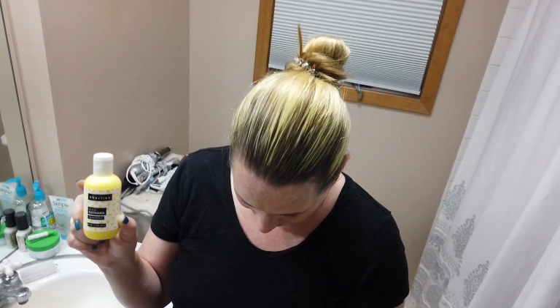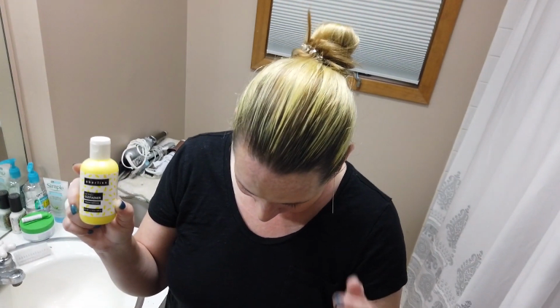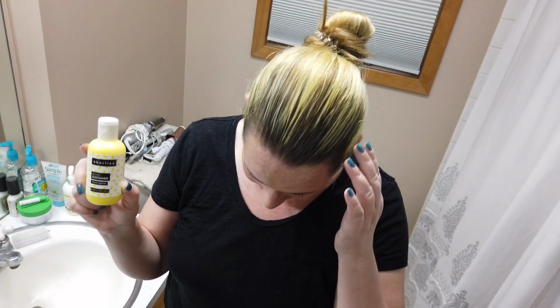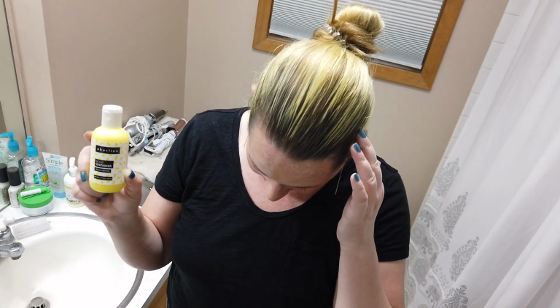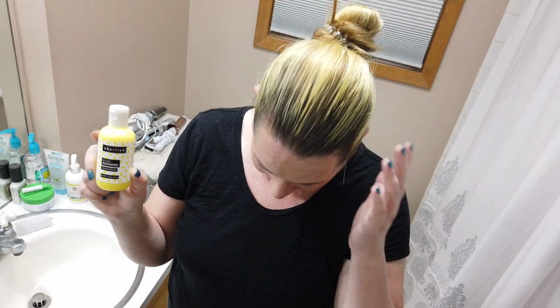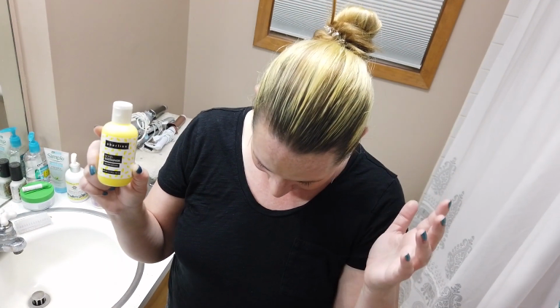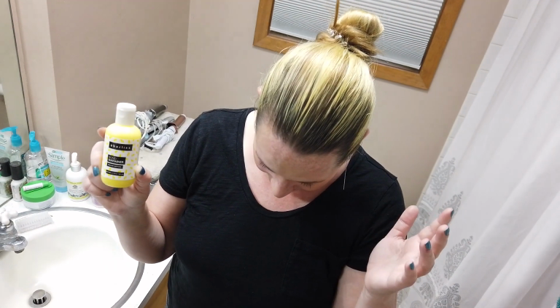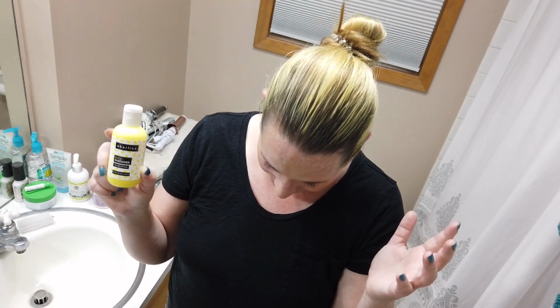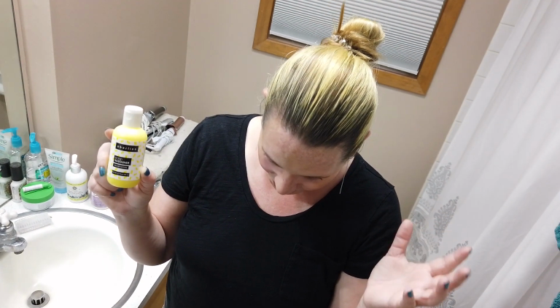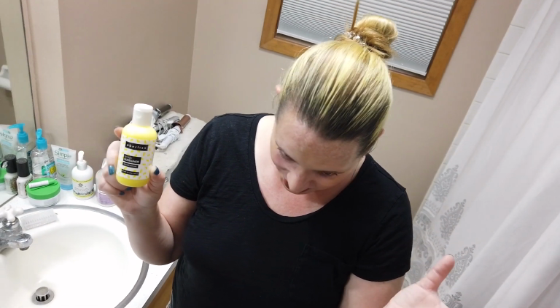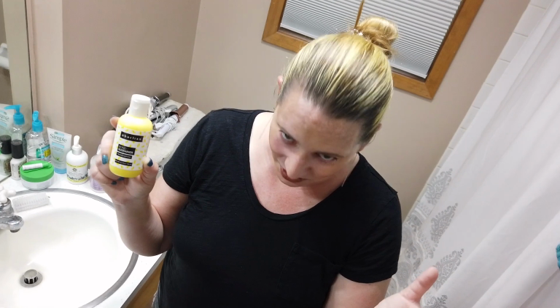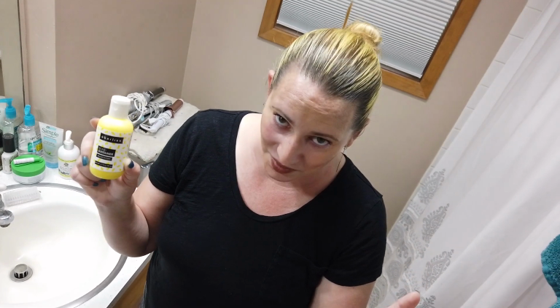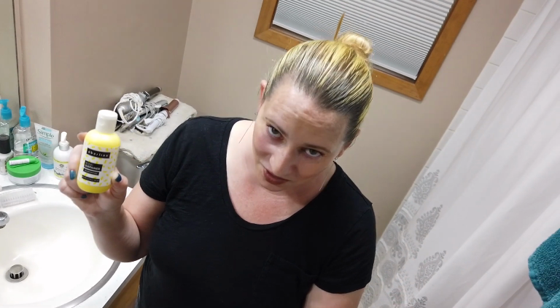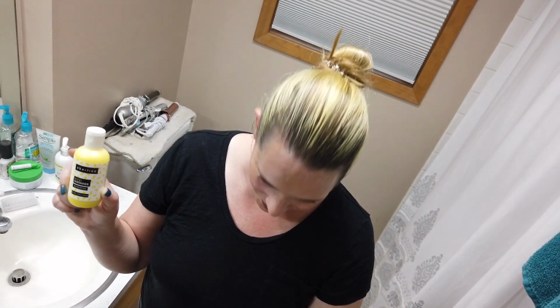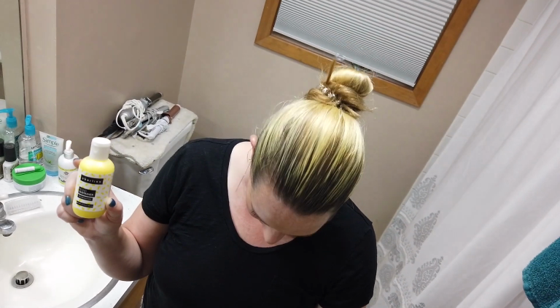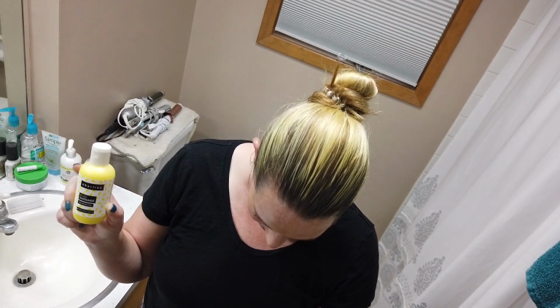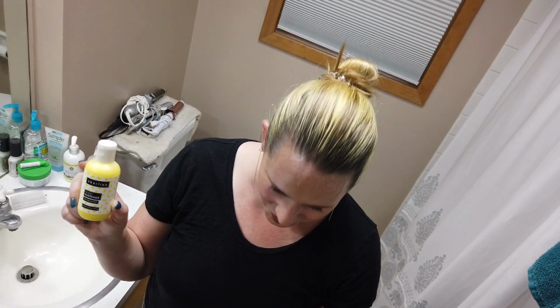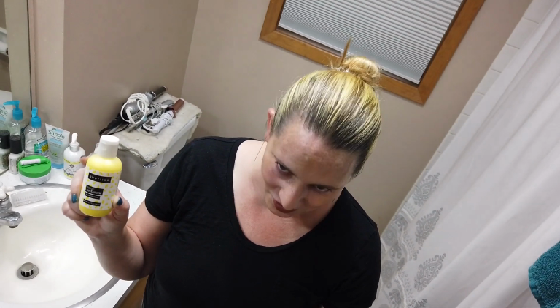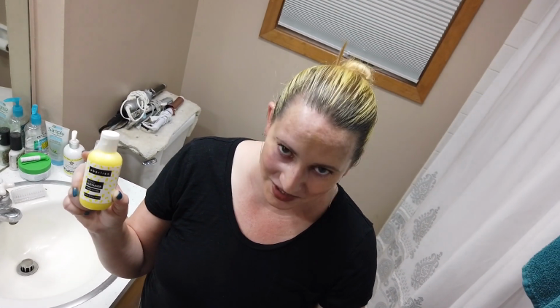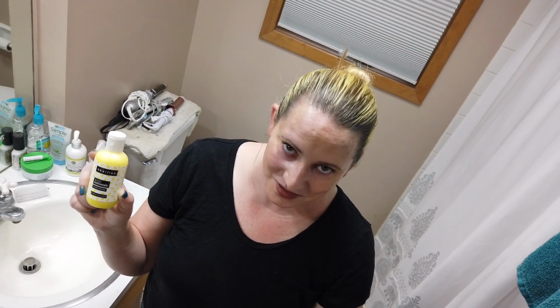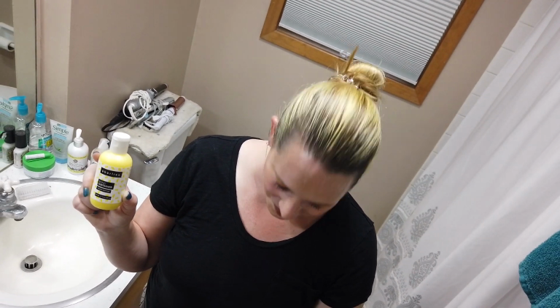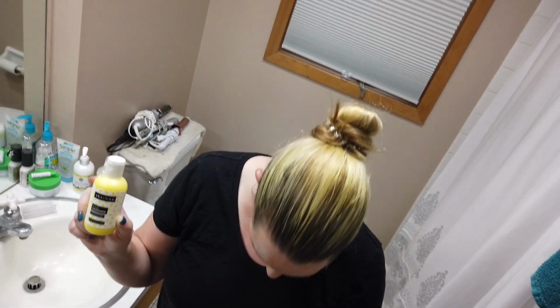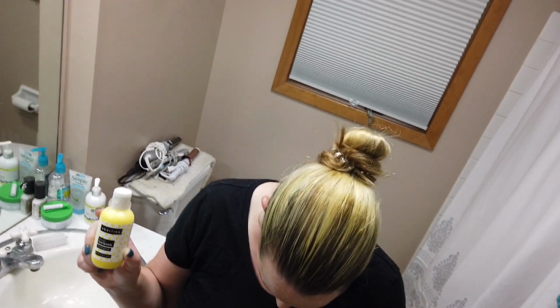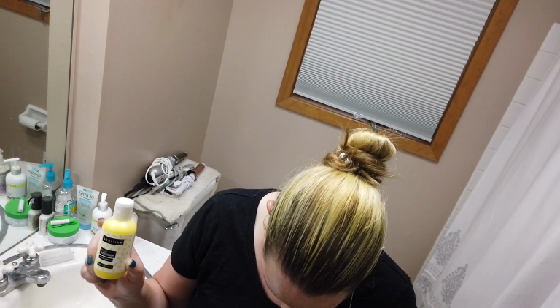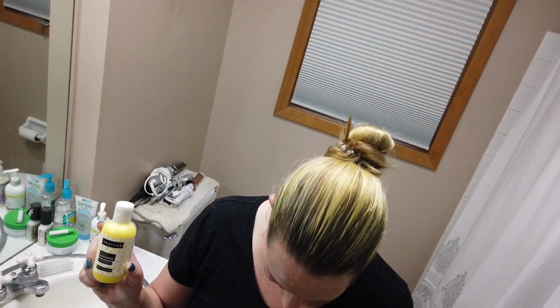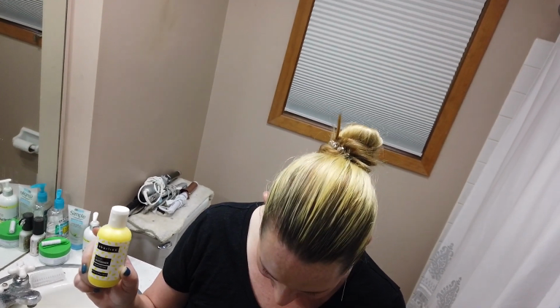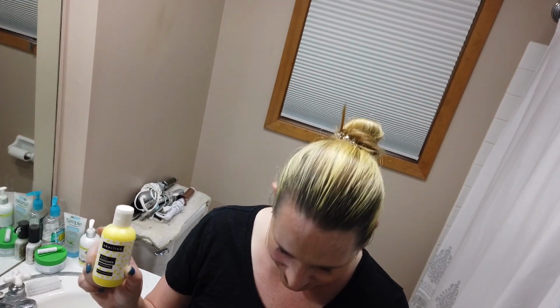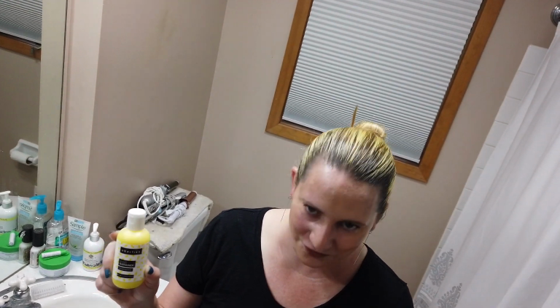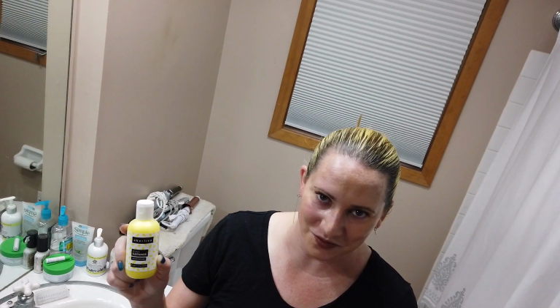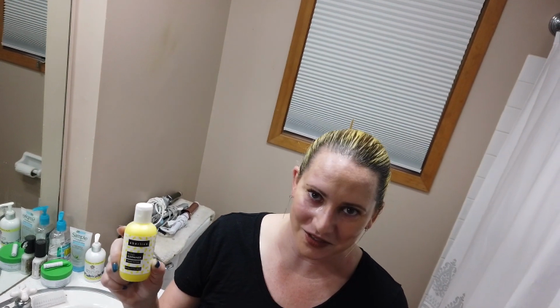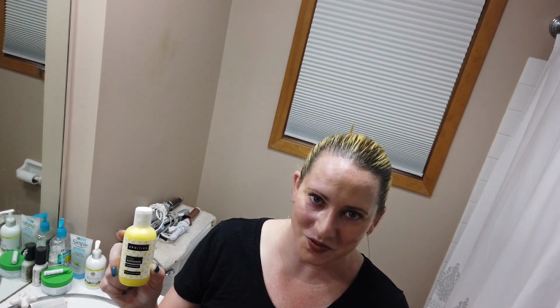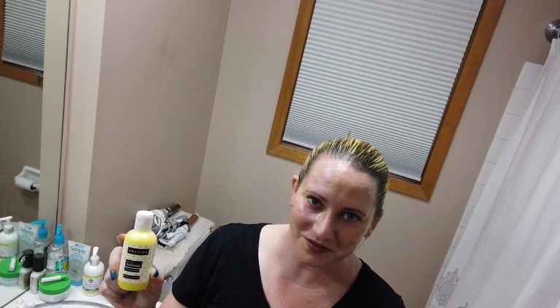They've got a lot of different colors, so if you have hair that's bleached a little bit, or if you have highlights or you're looking to add some color, it's kind of a fun way to do it.